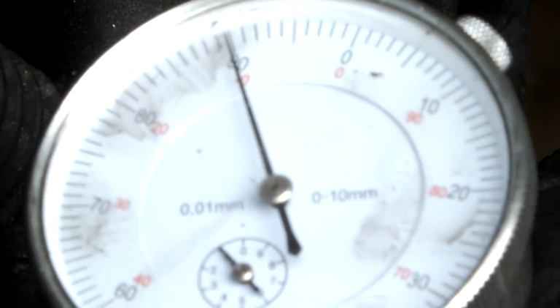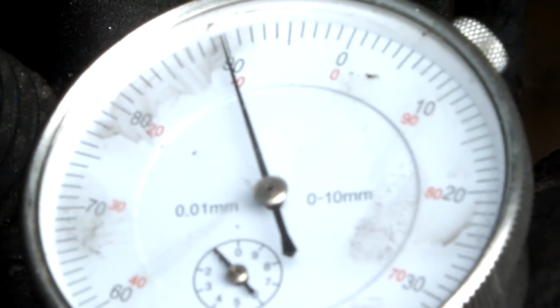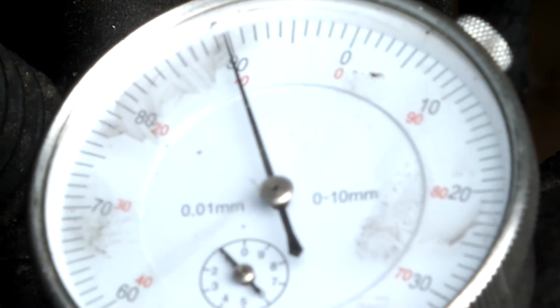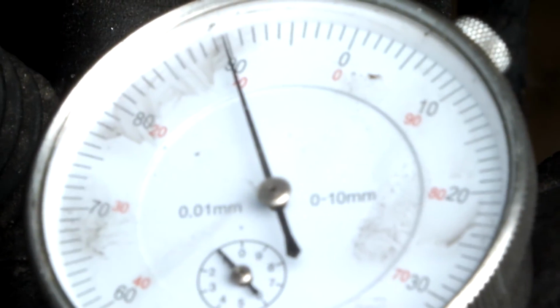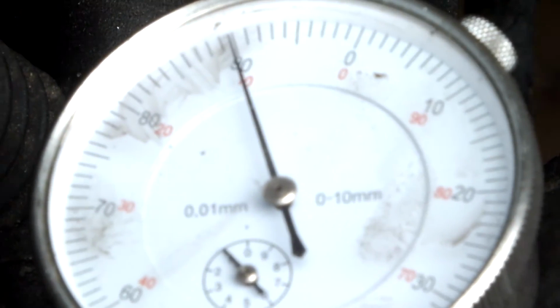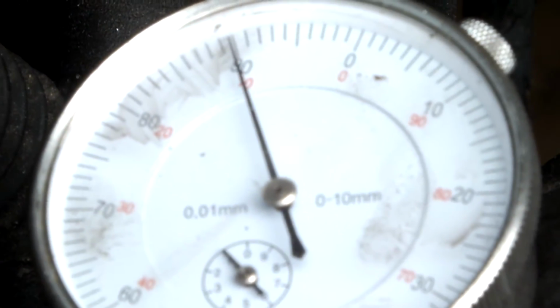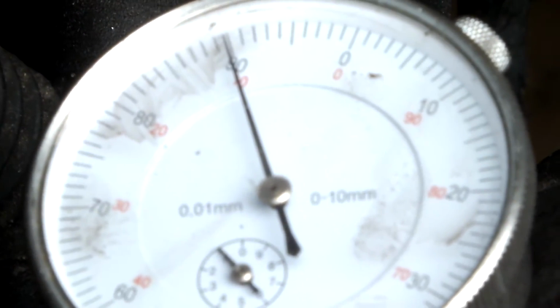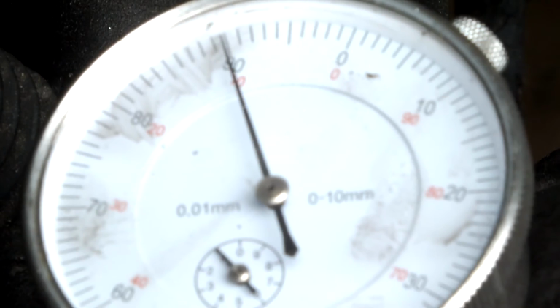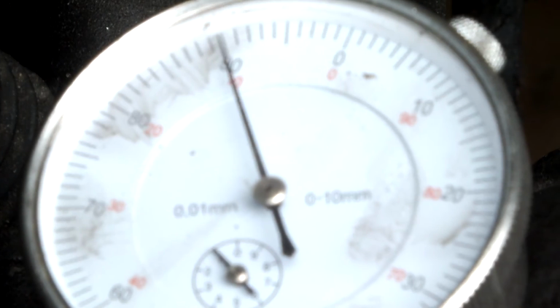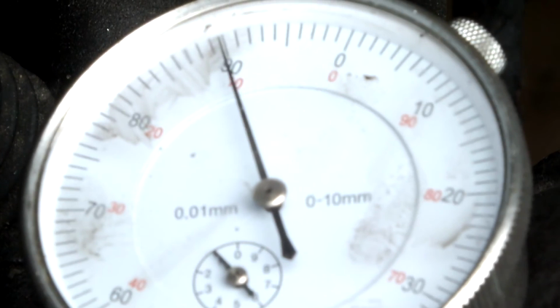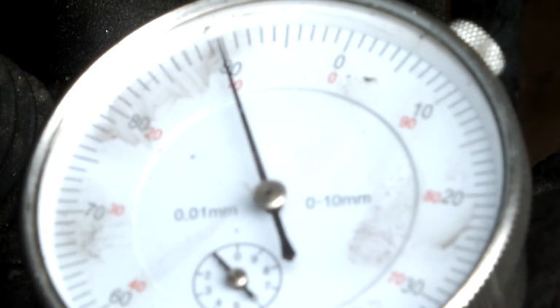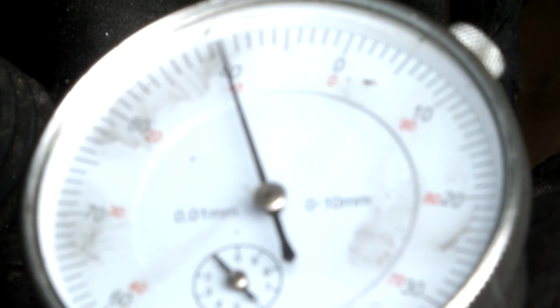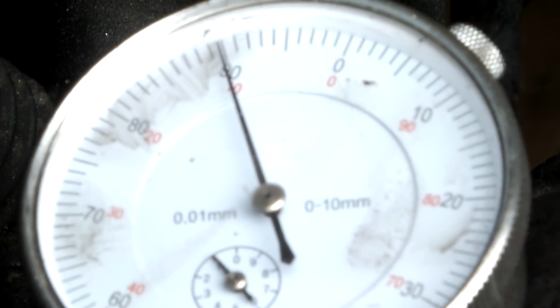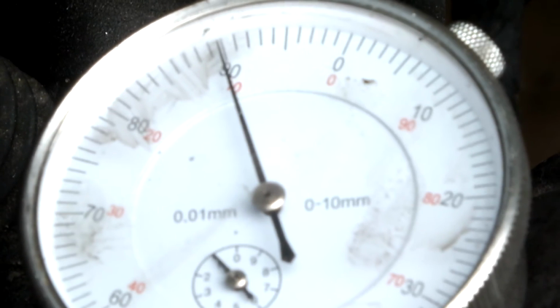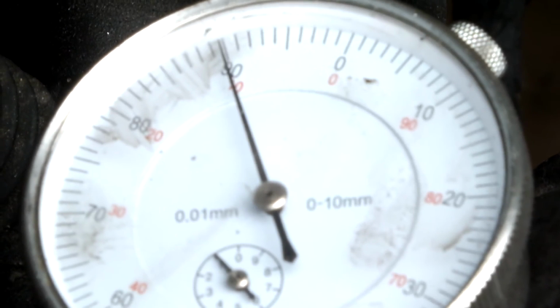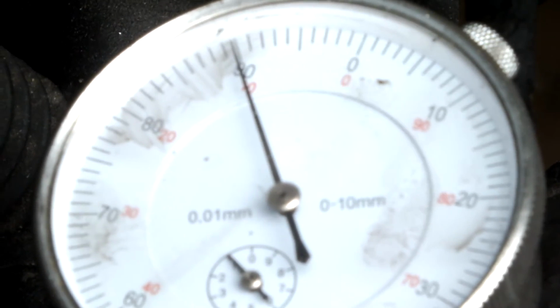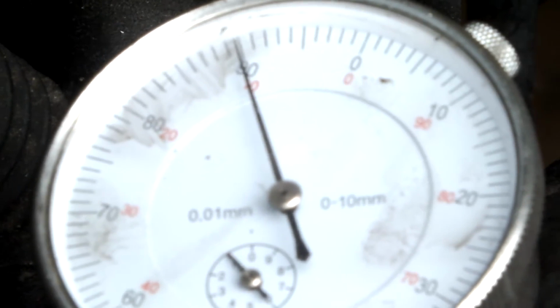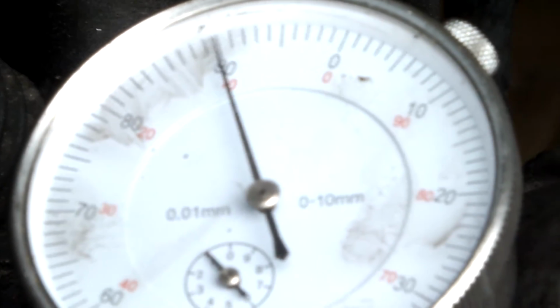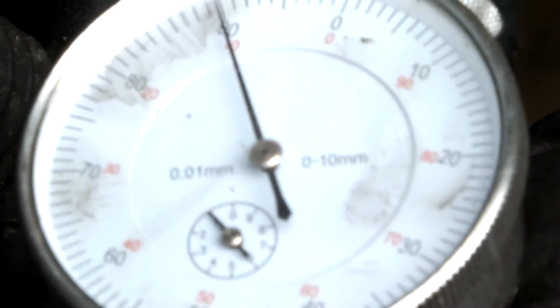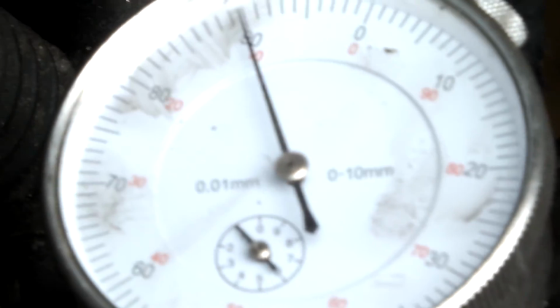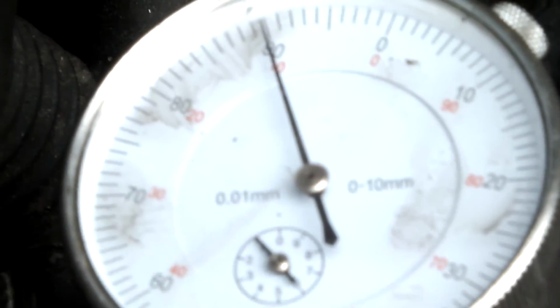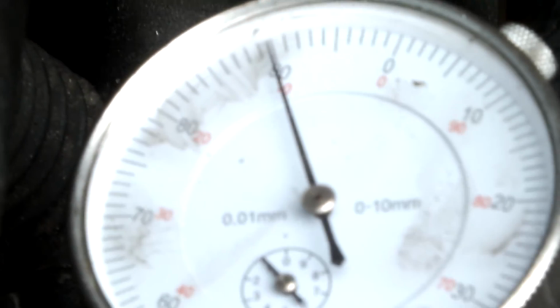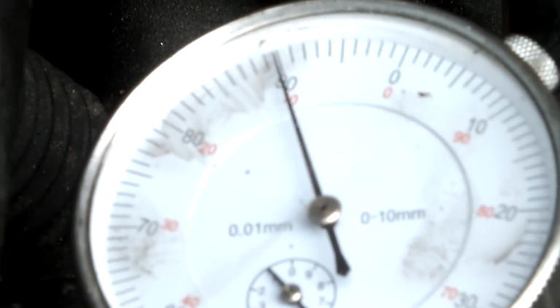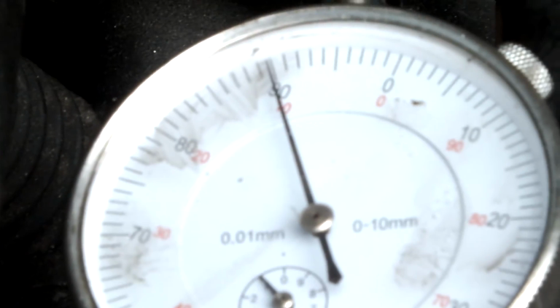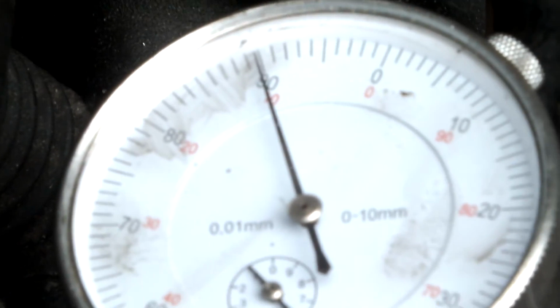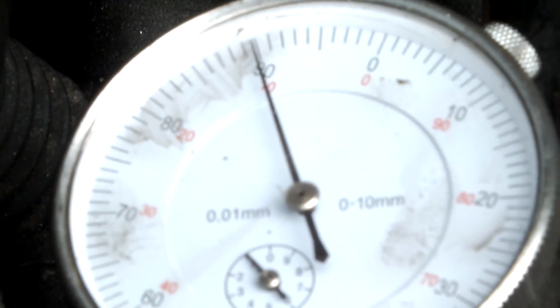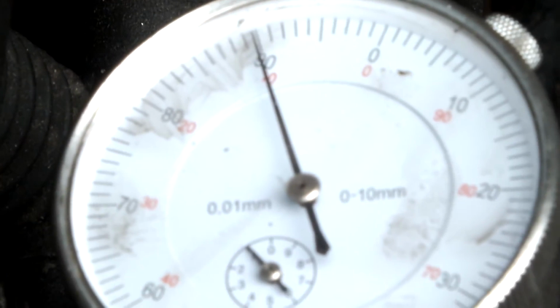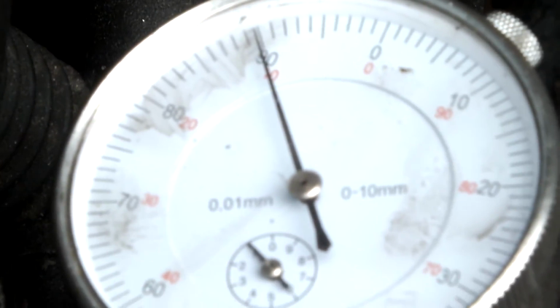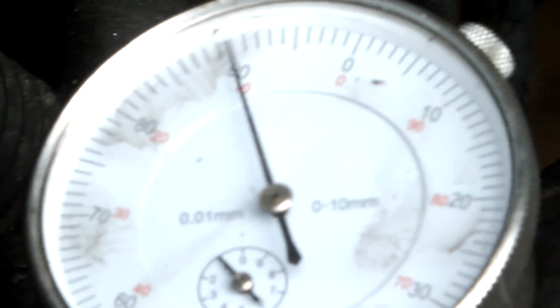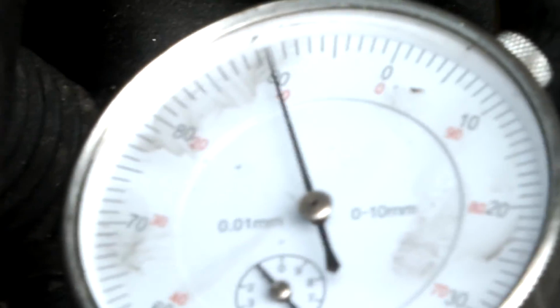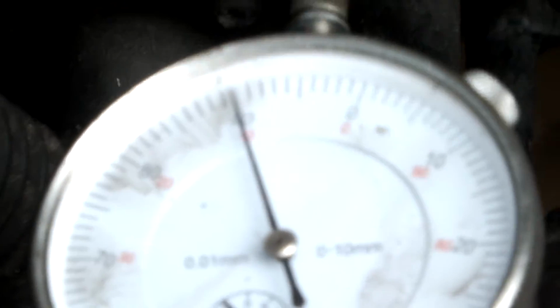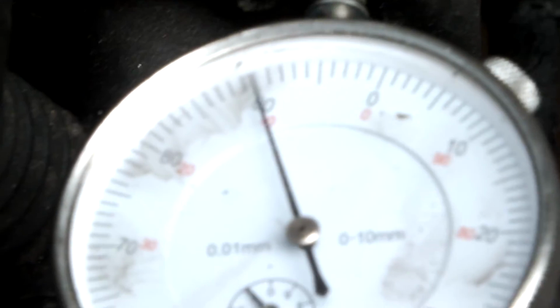90 mil of lift at top dead center. Verified. Verified — we're on a winner.